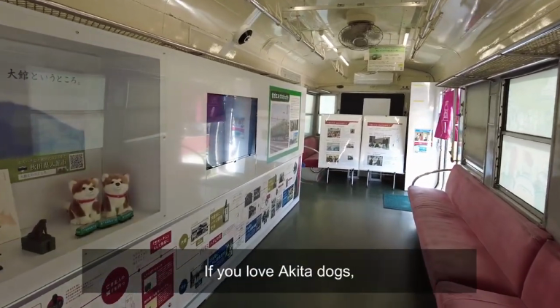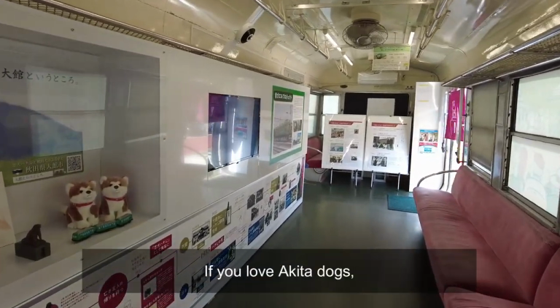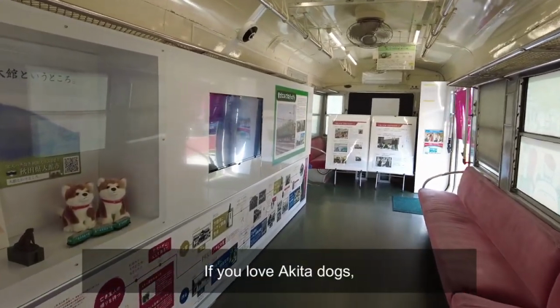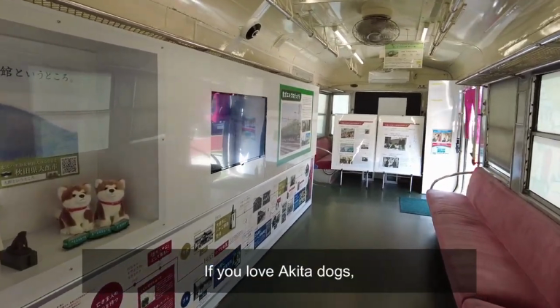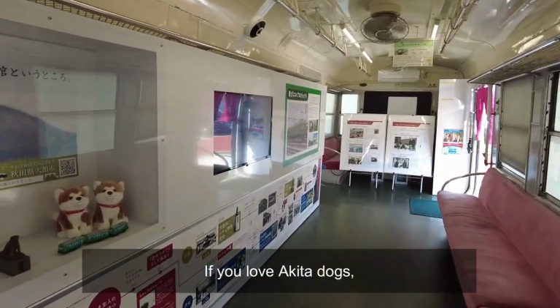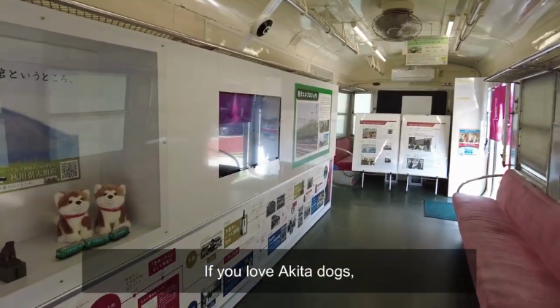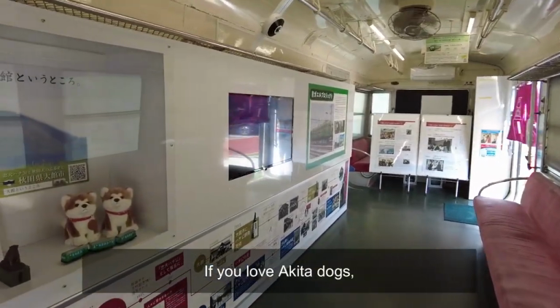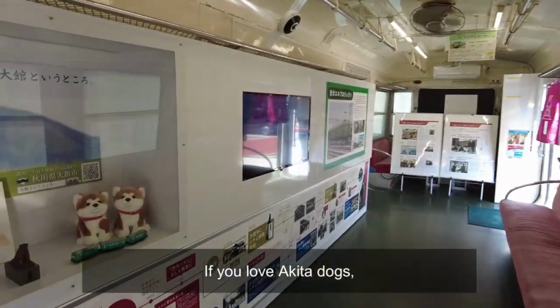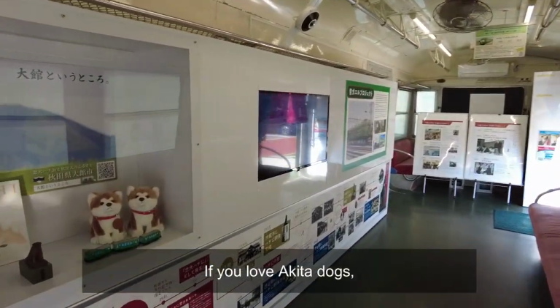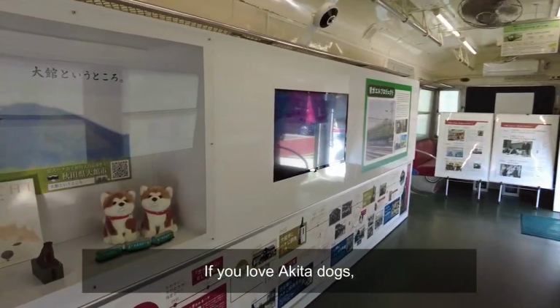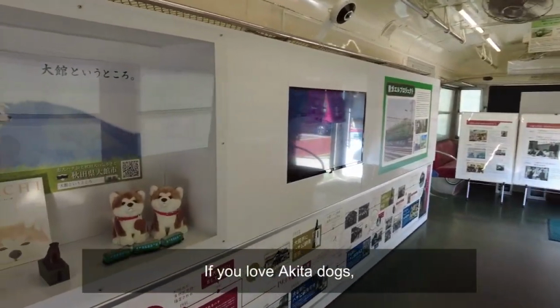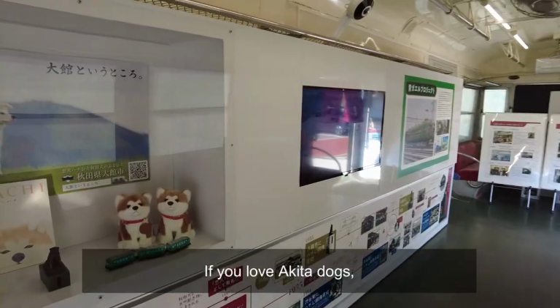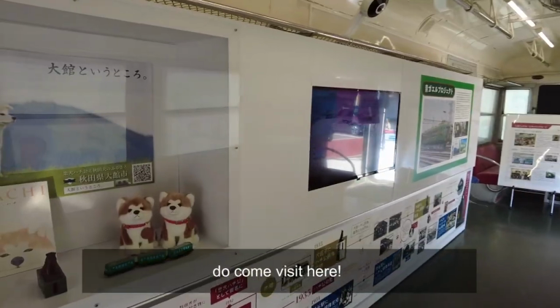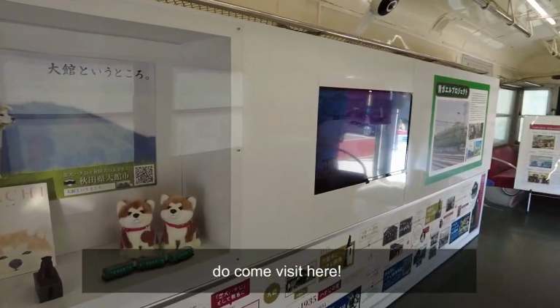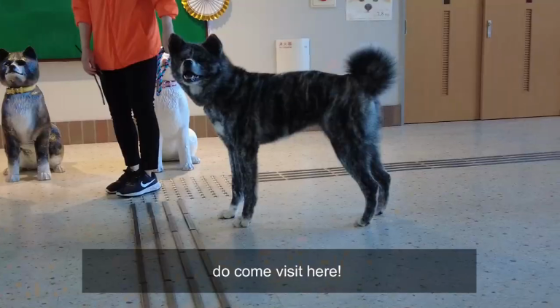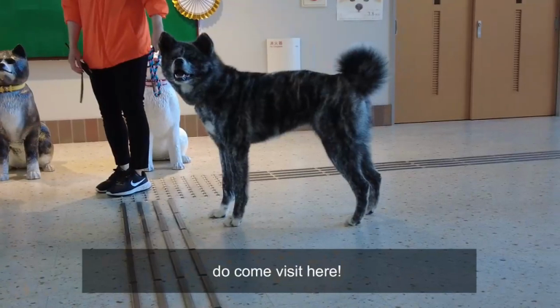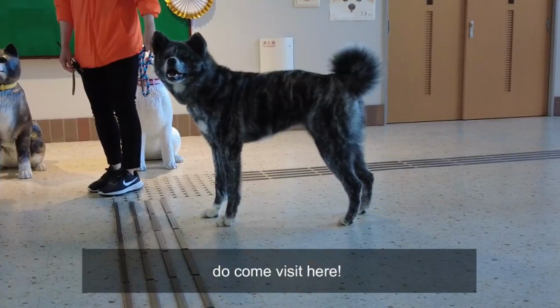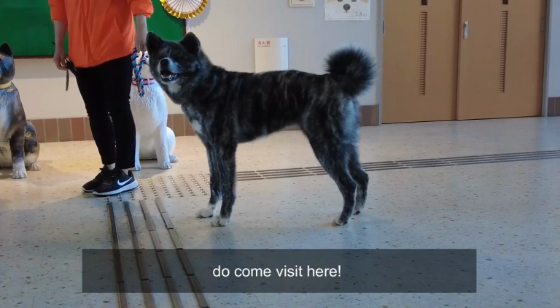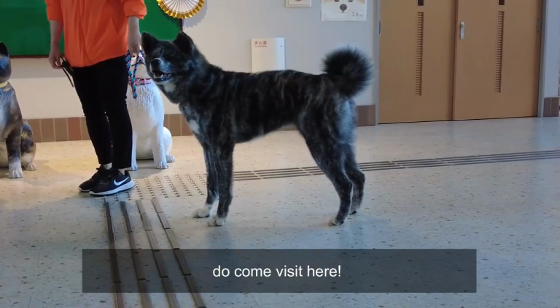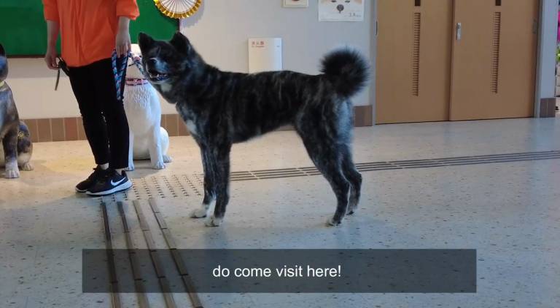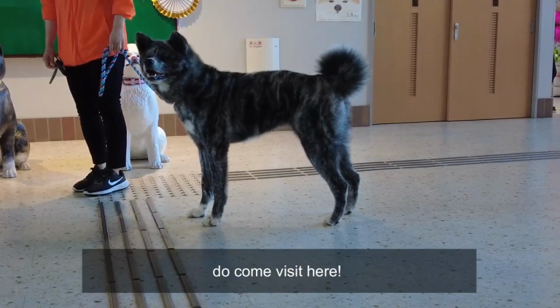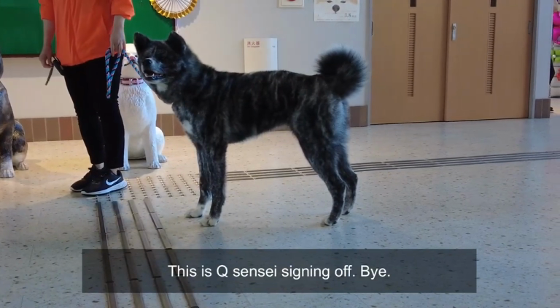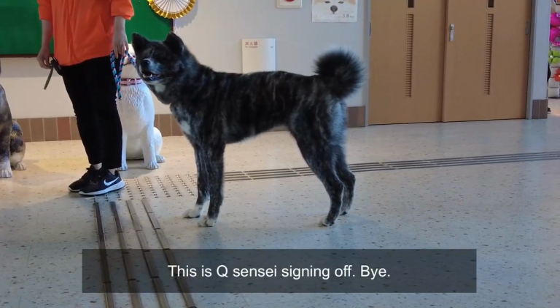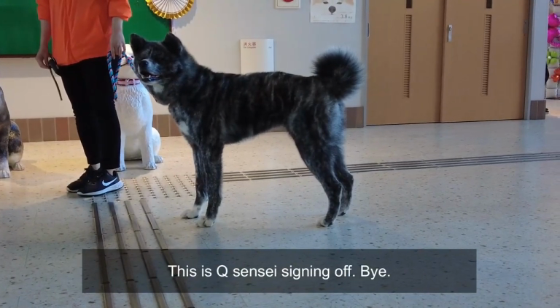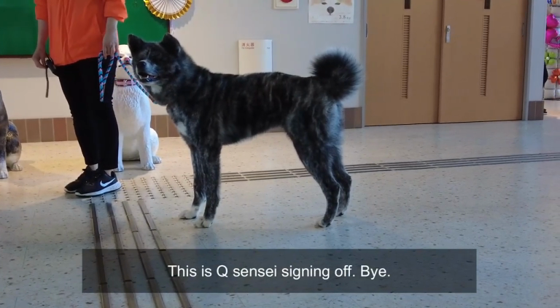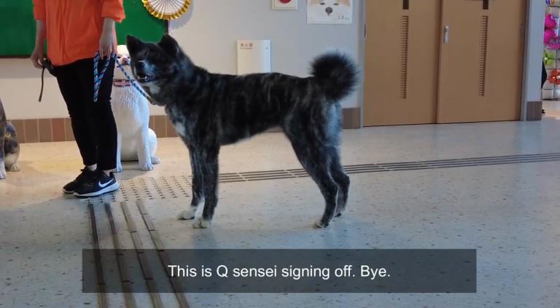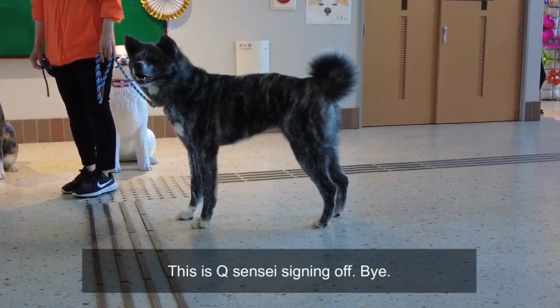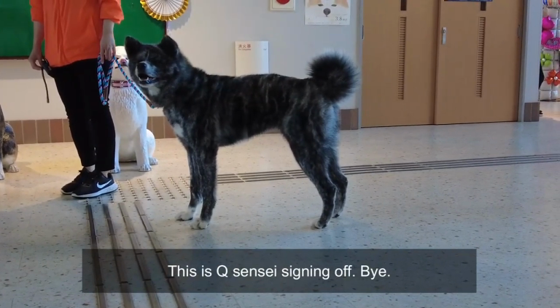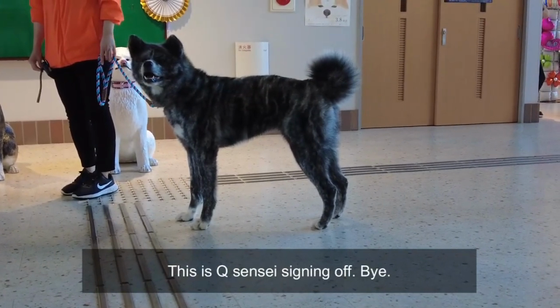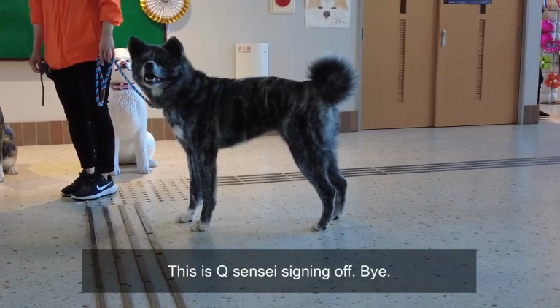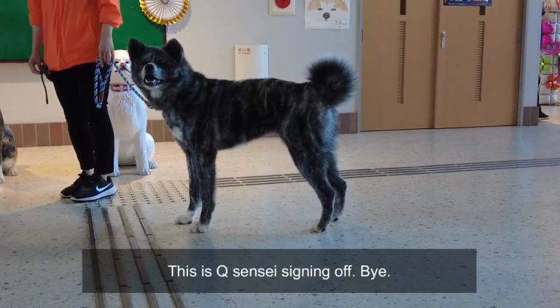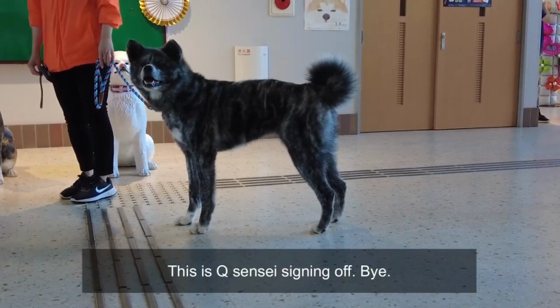If you love Akita dogs, do come visit here. This is Kyu Sensei signing off. Bye!